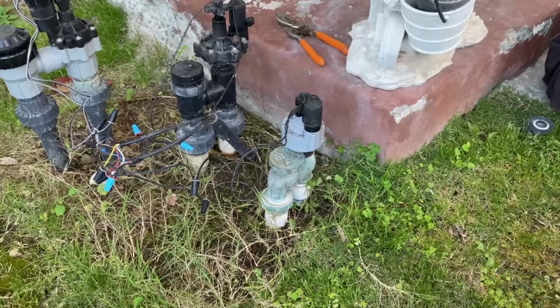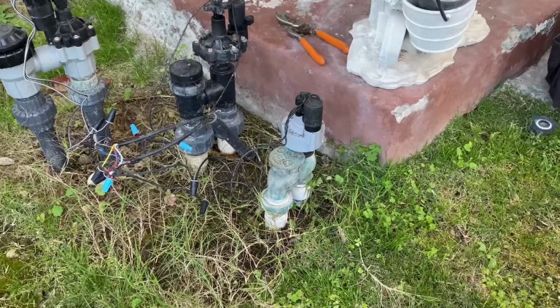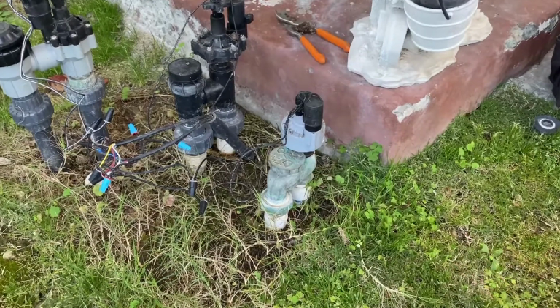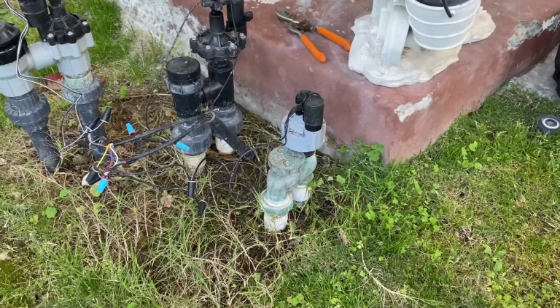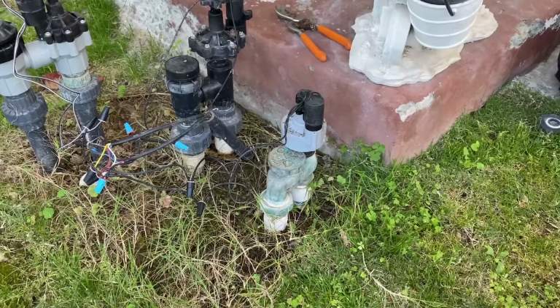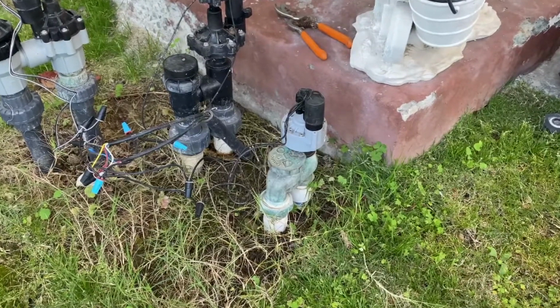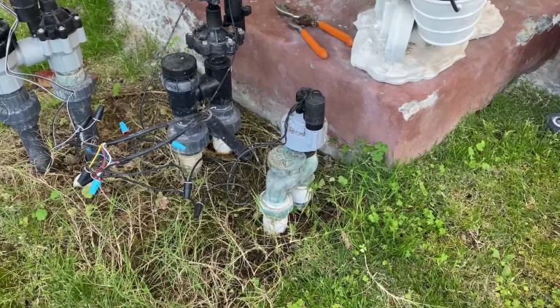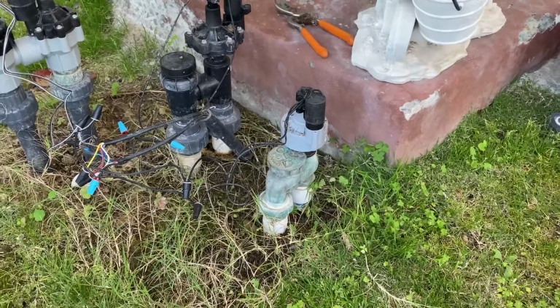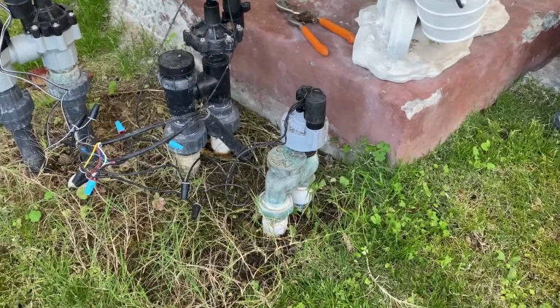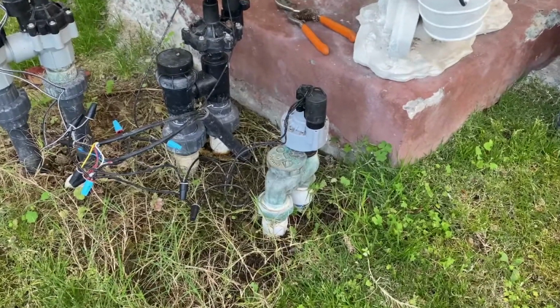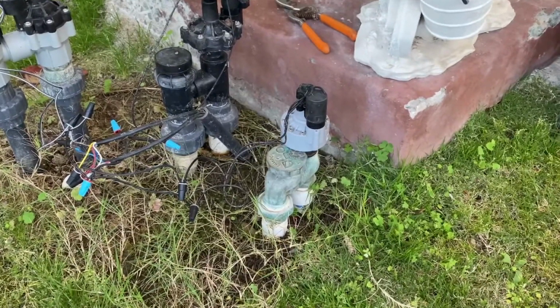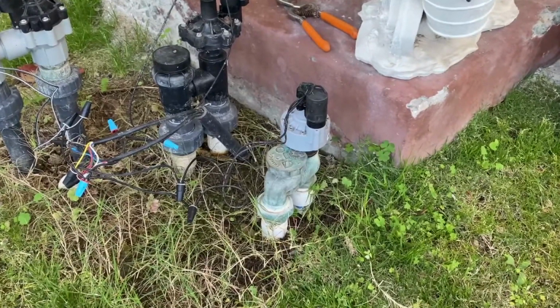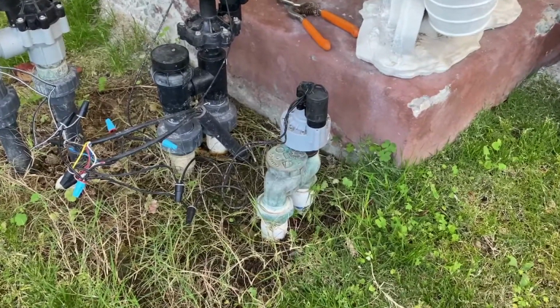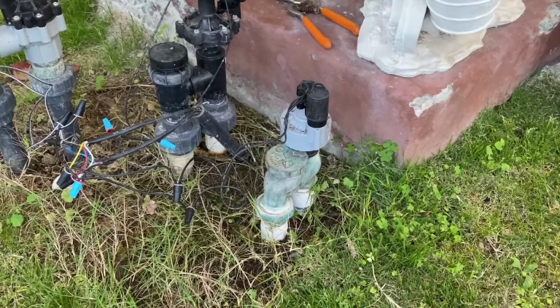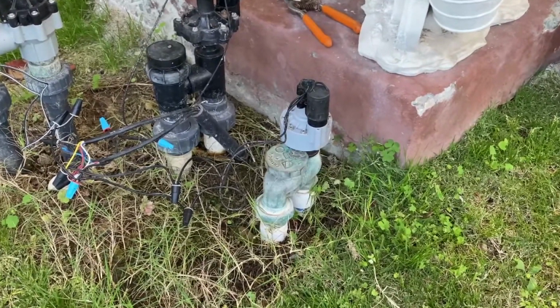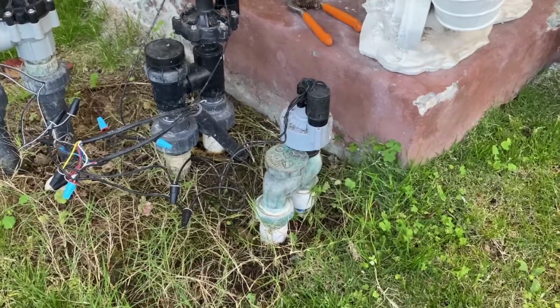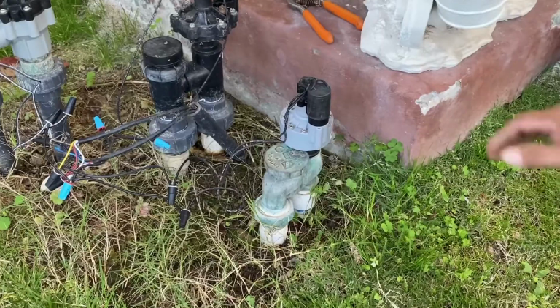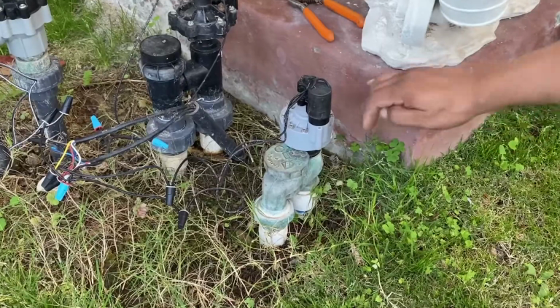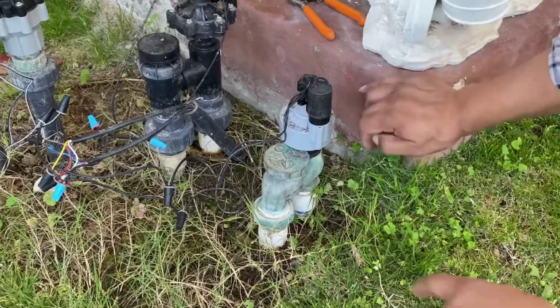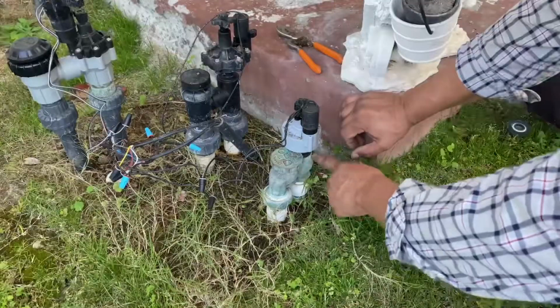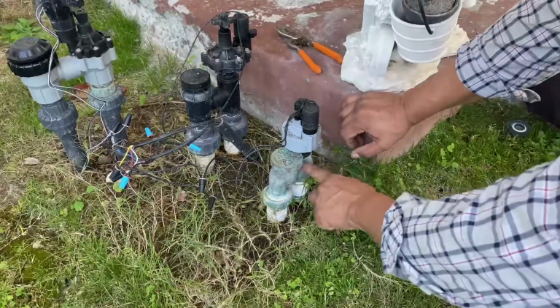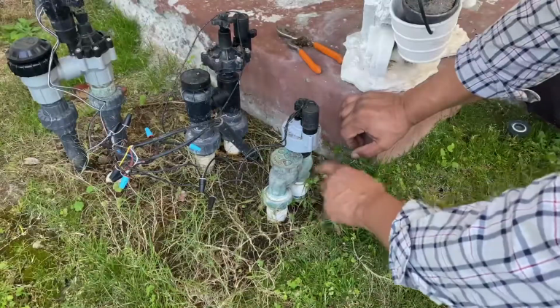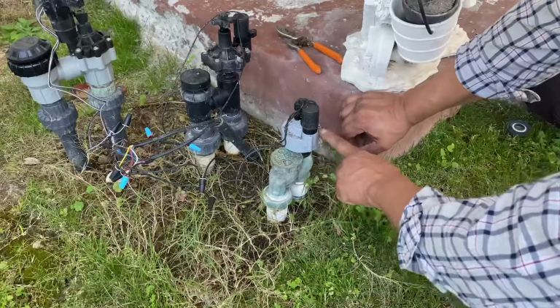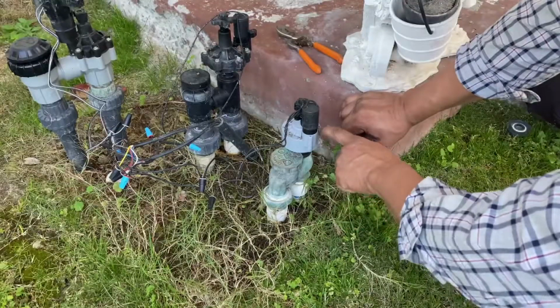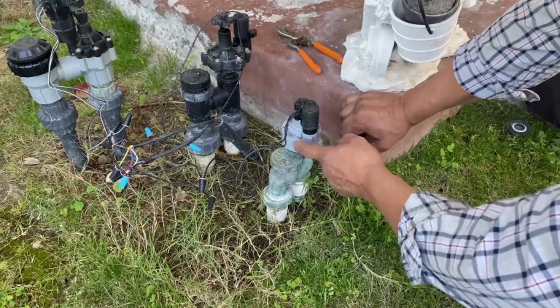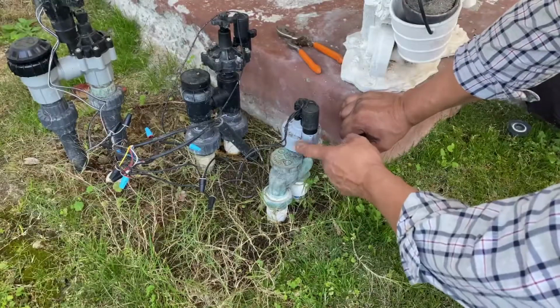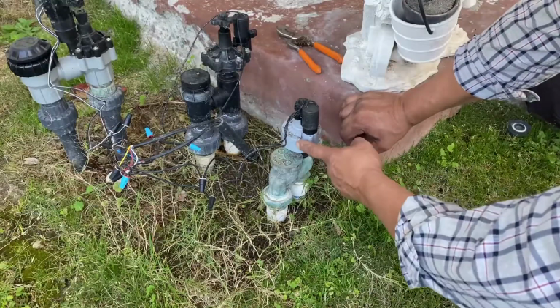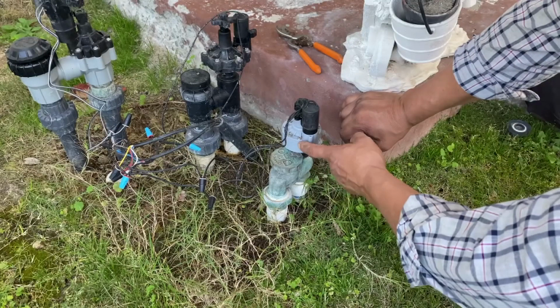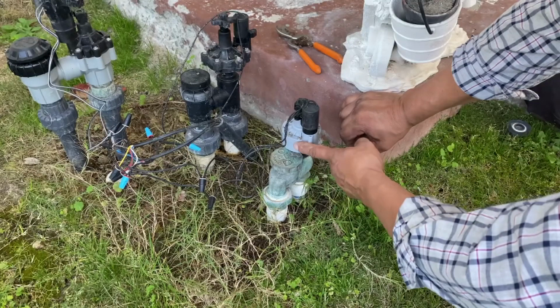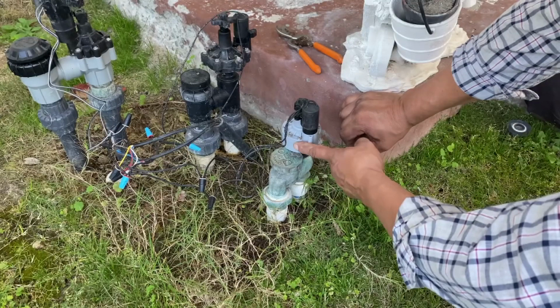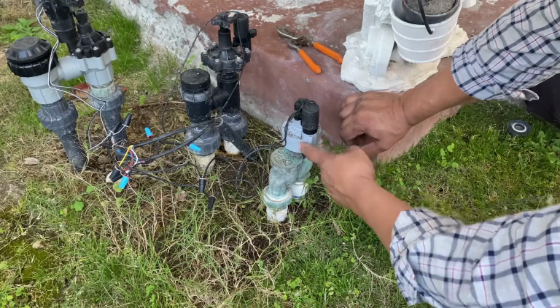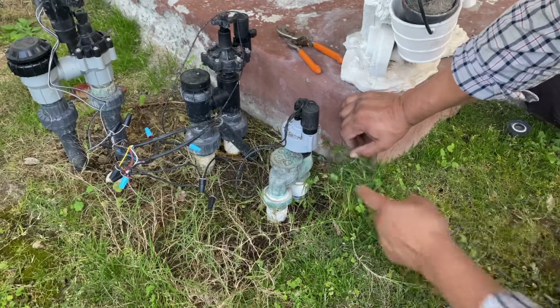We're gonna change out this brass valve with a PVC actuator.